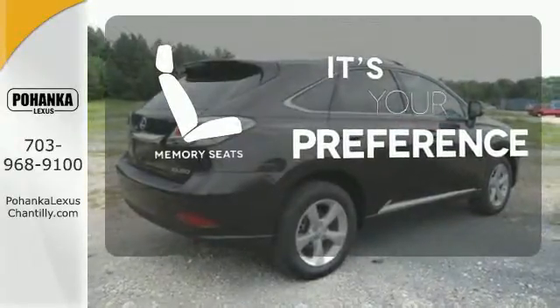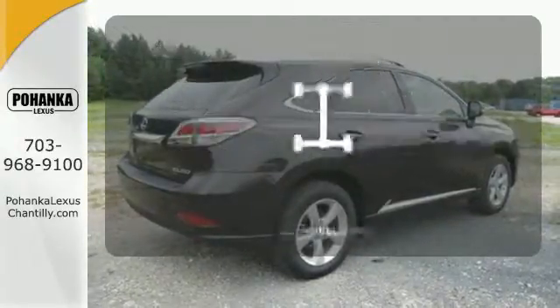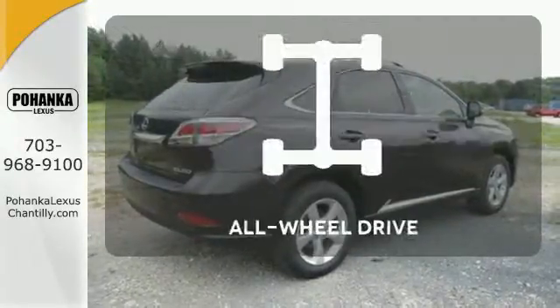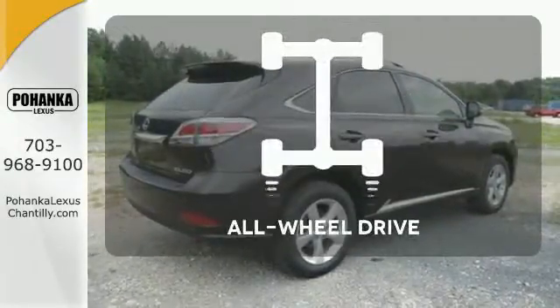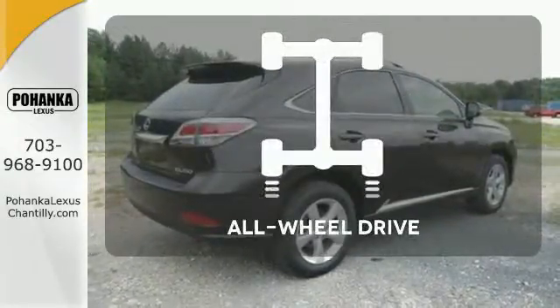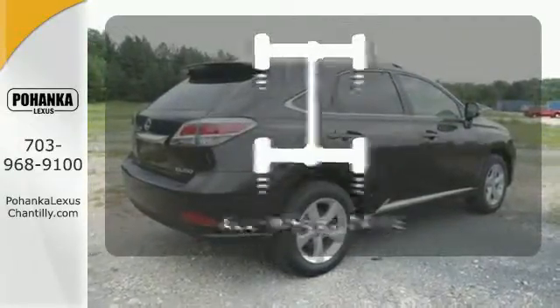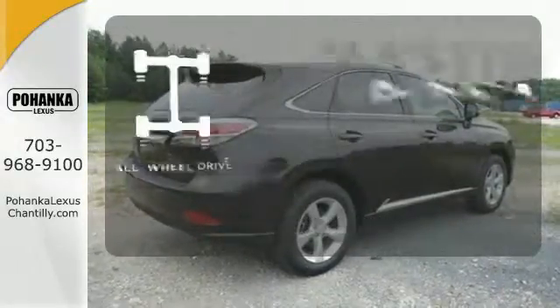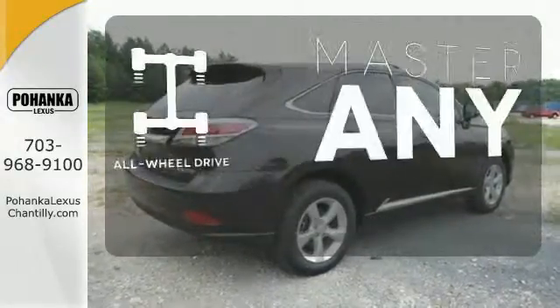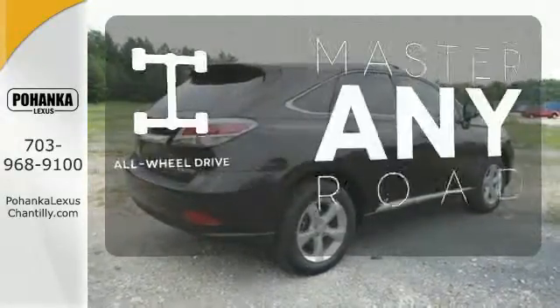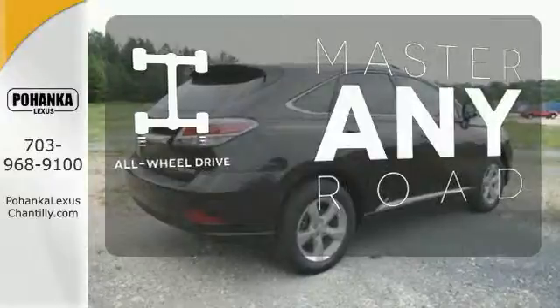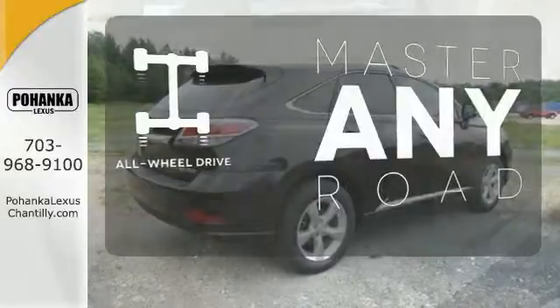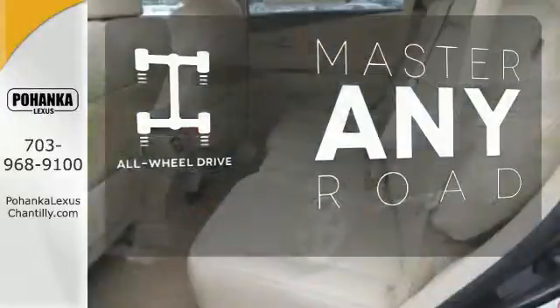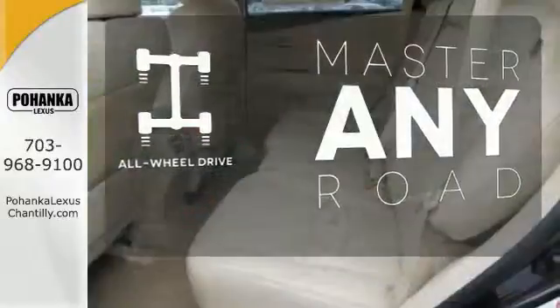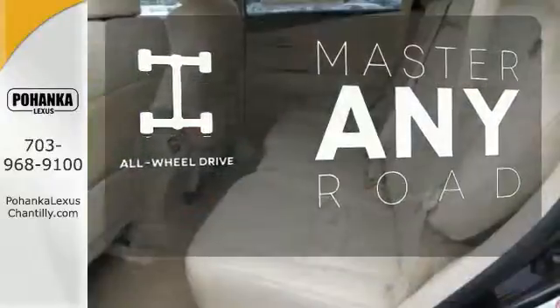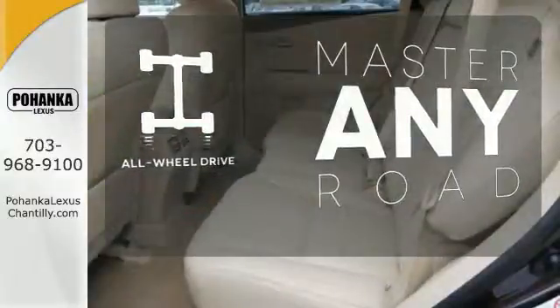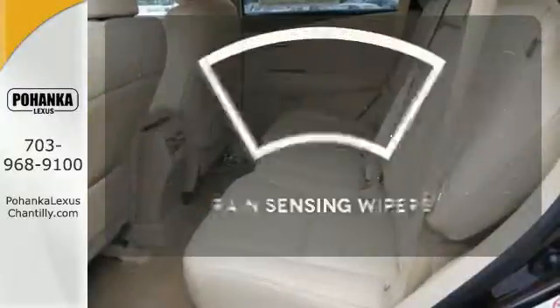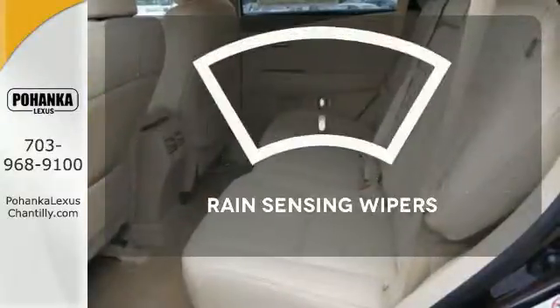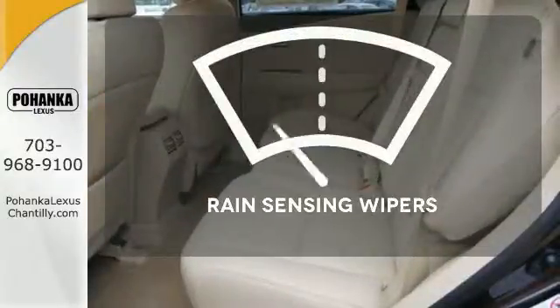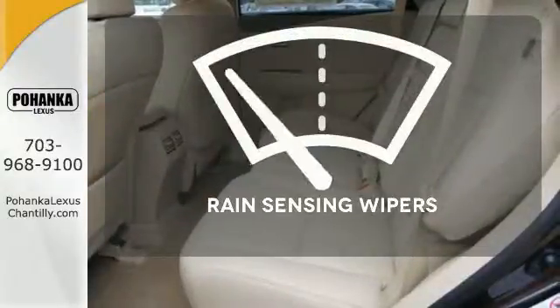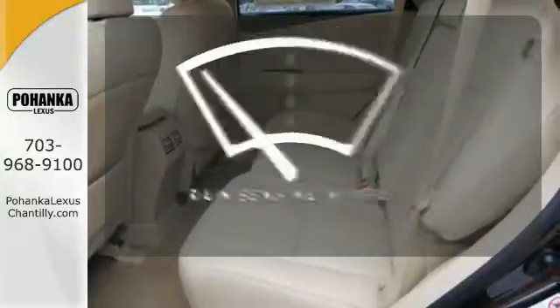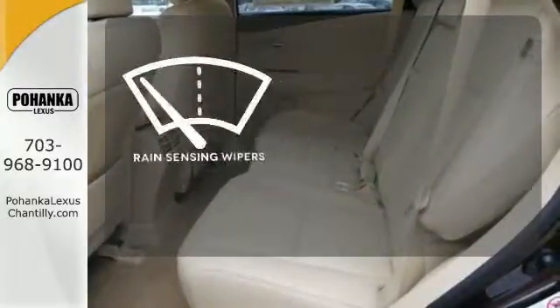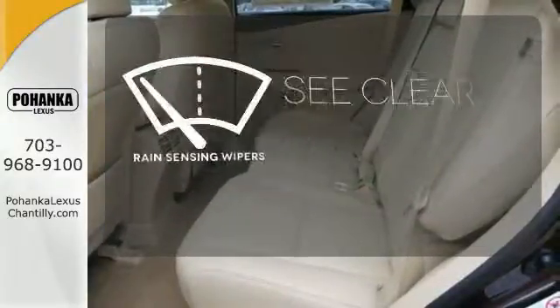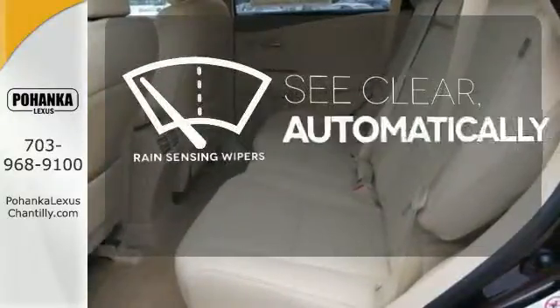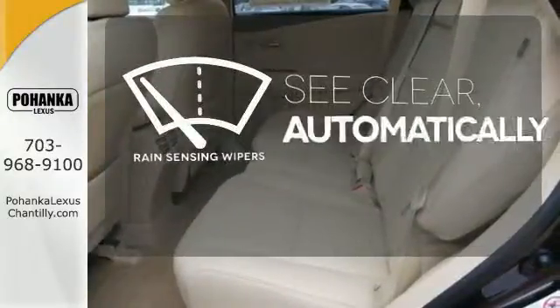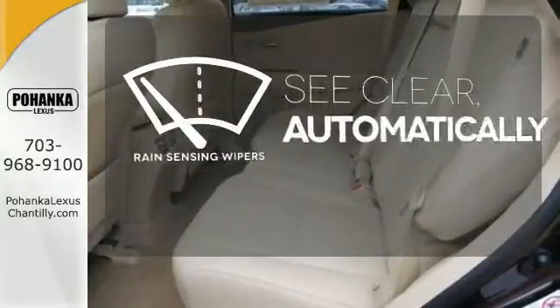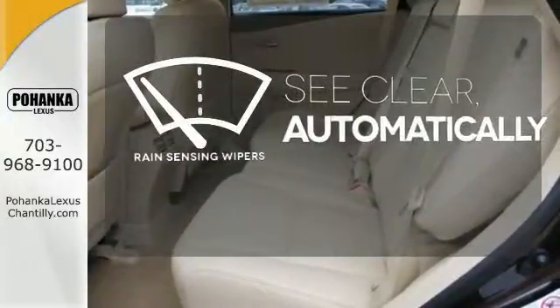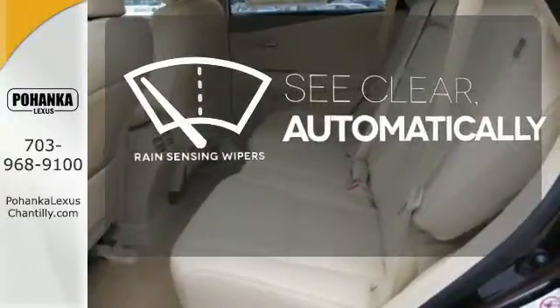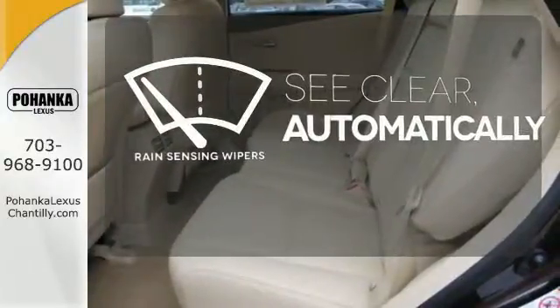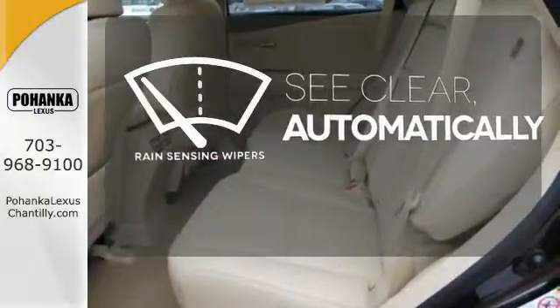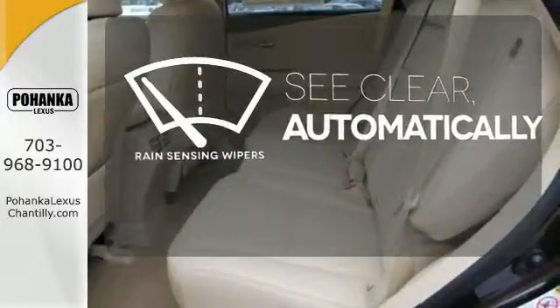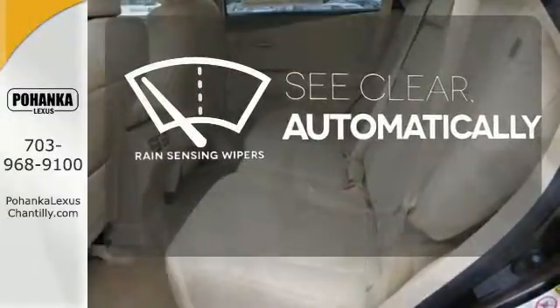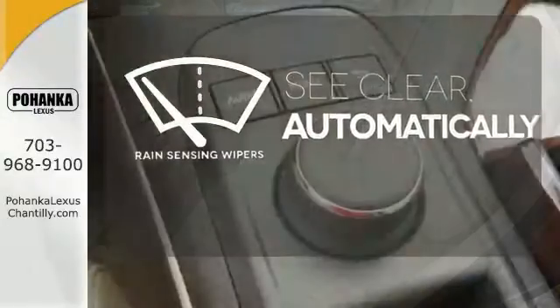Control the road with all-wheel drive. The rain-sensing wipers remove rain, snow, or debris automatically.